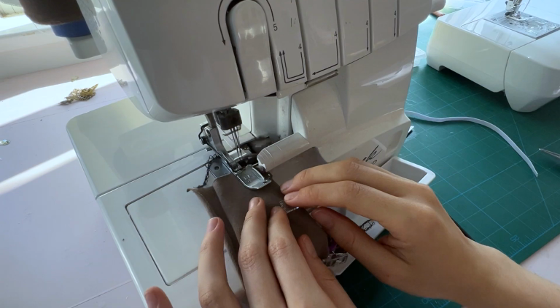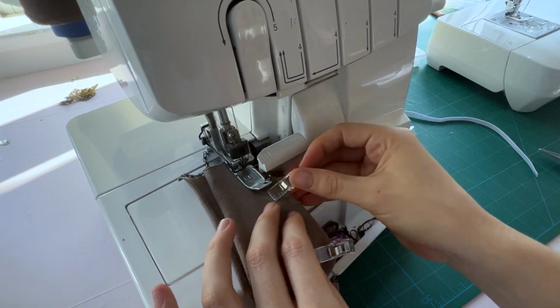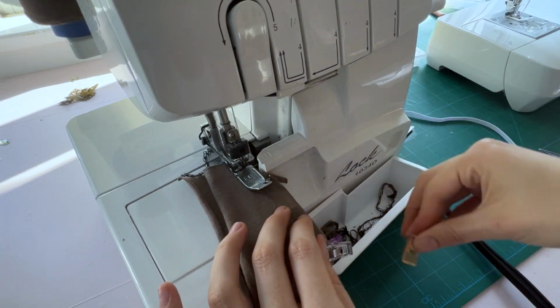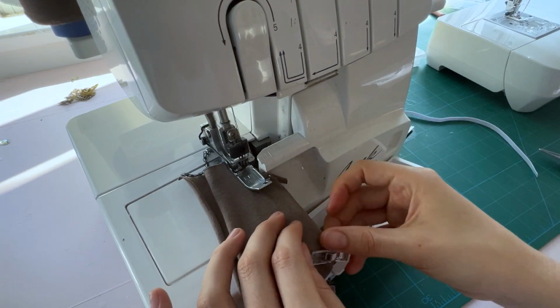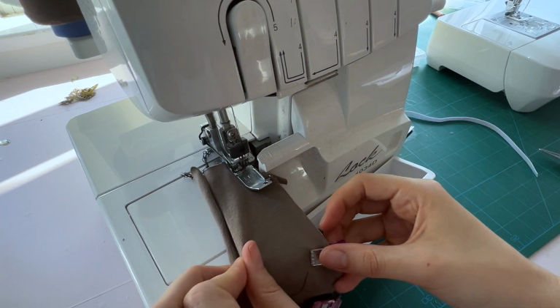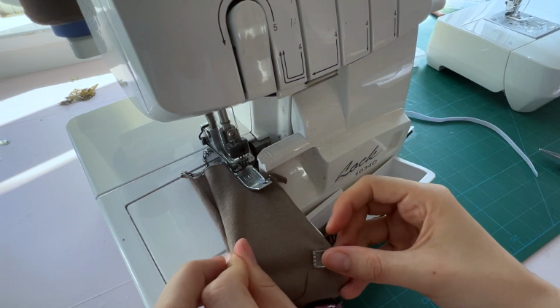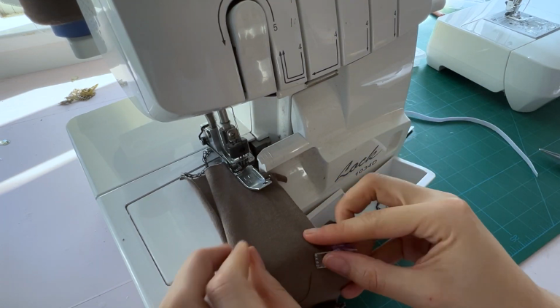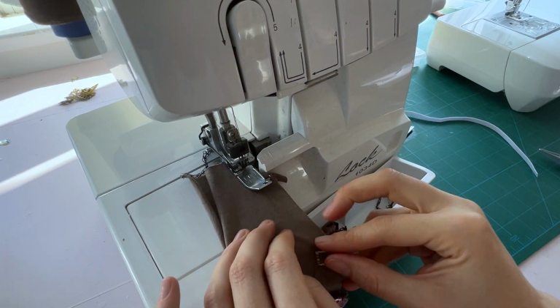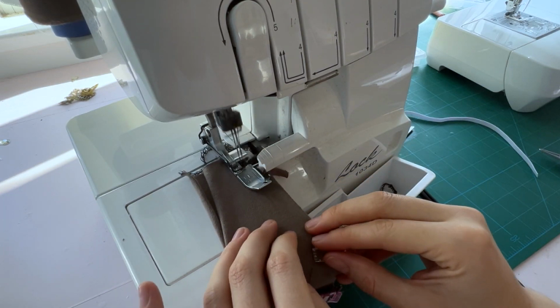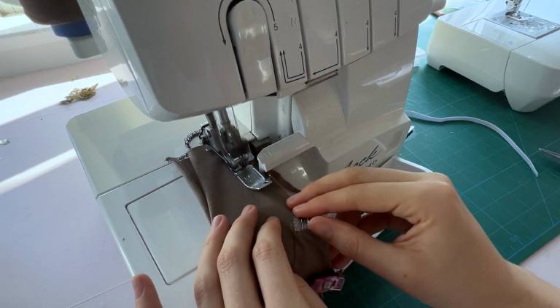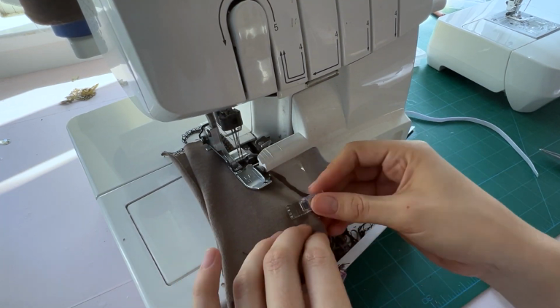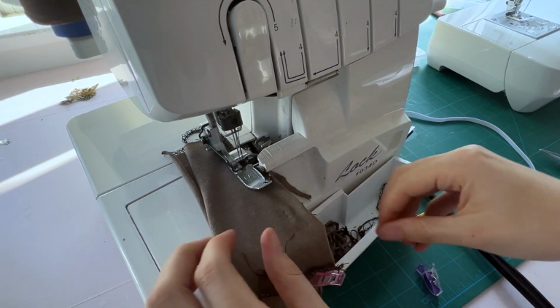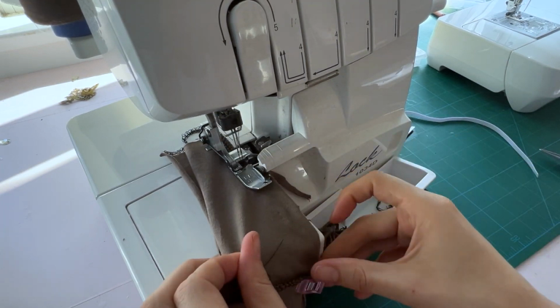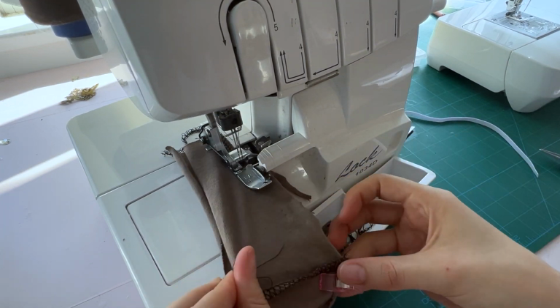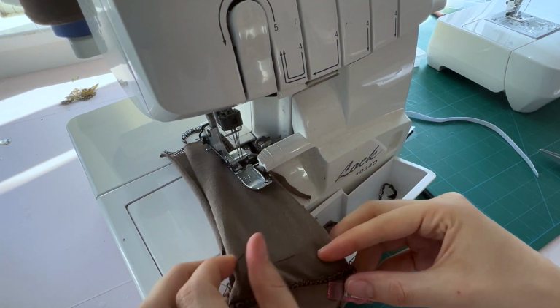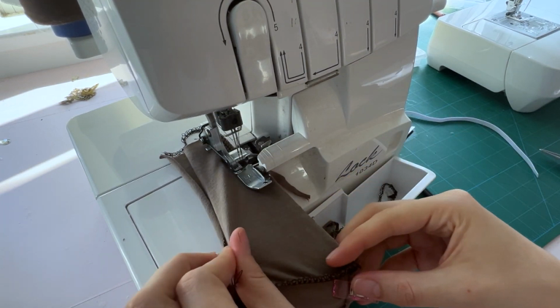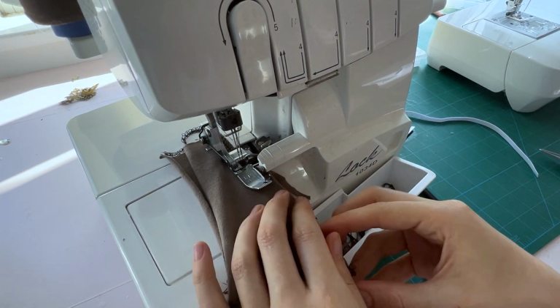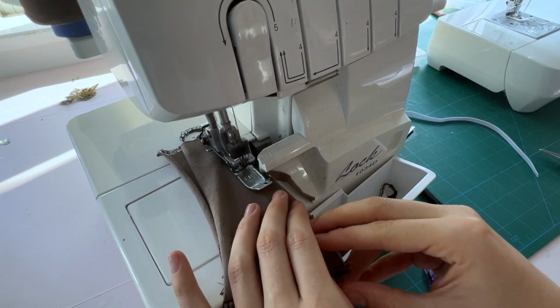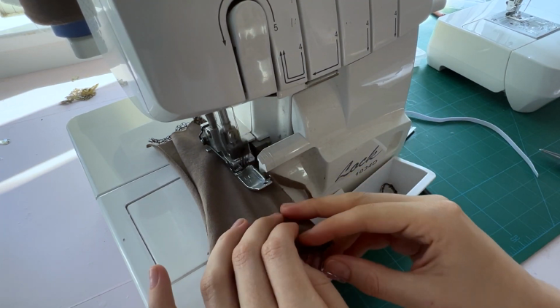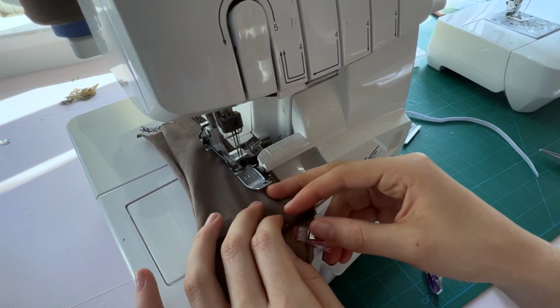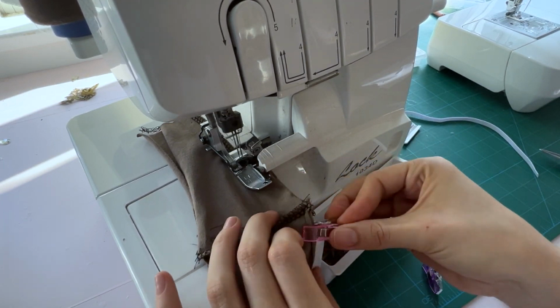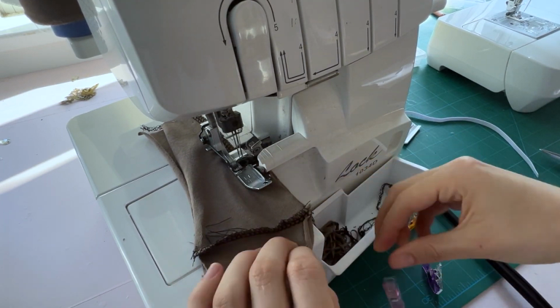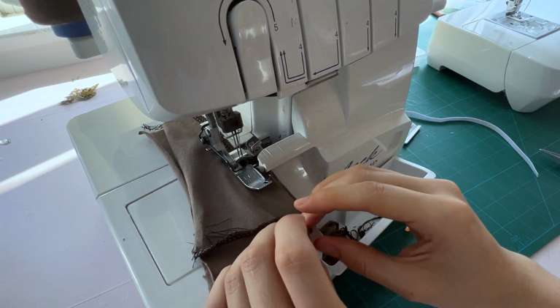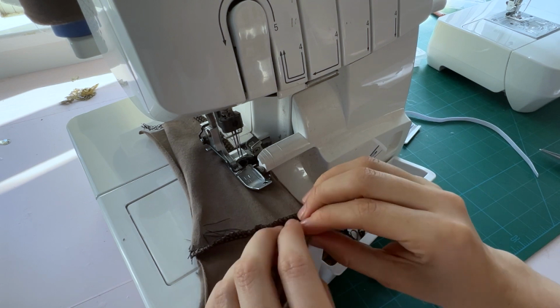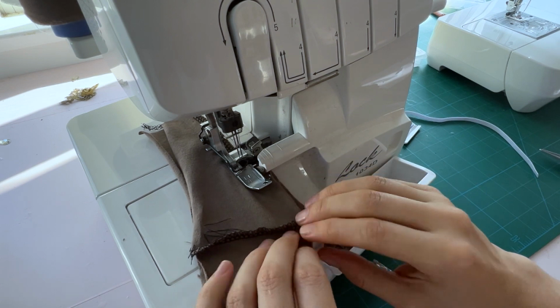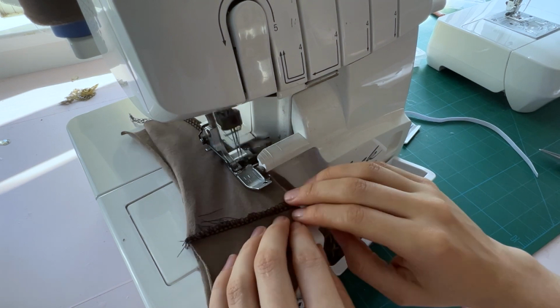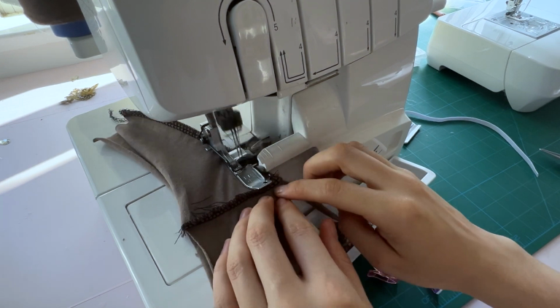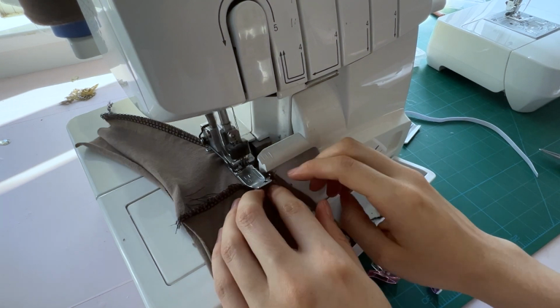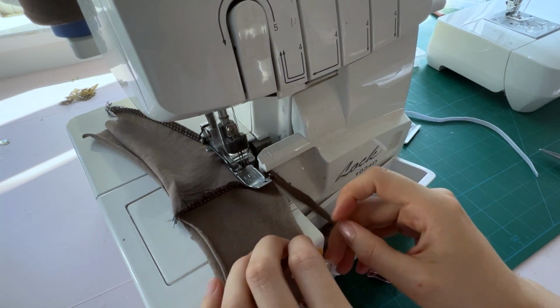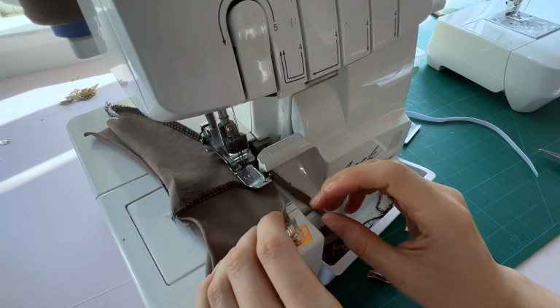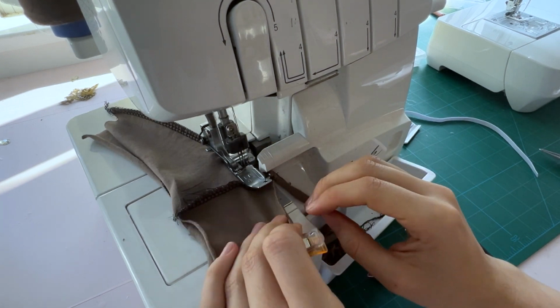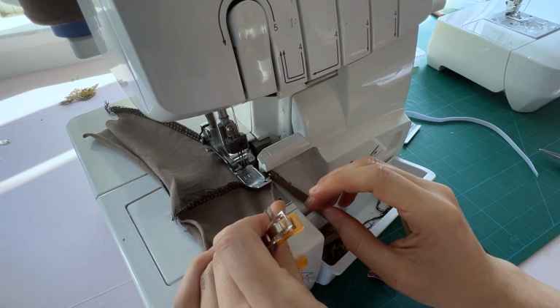Now is a good time to mention that you should be sewing this with a serger or with a zigzag stitch because it is a knit and it needs that stretch.